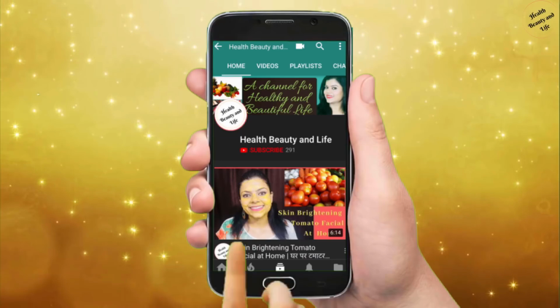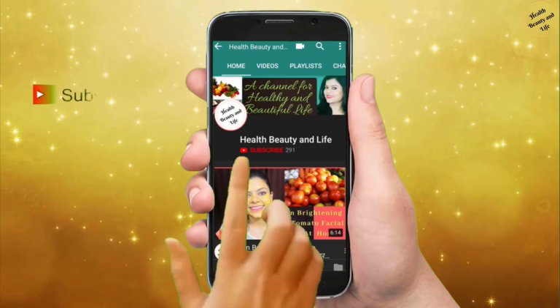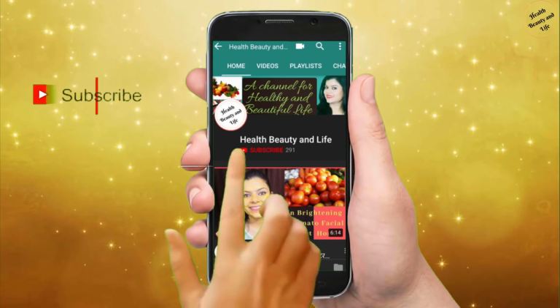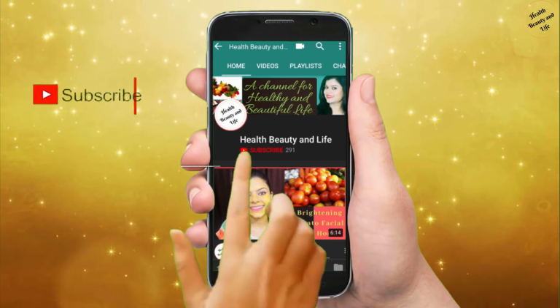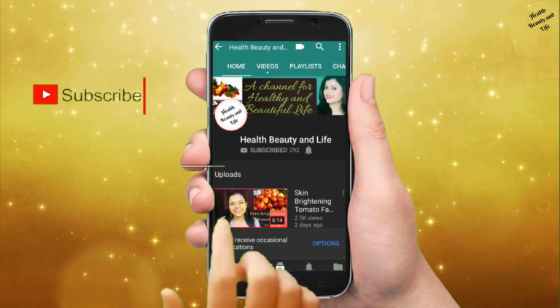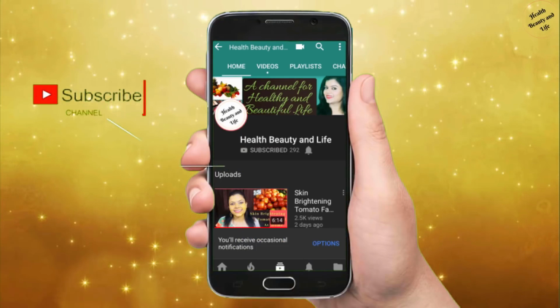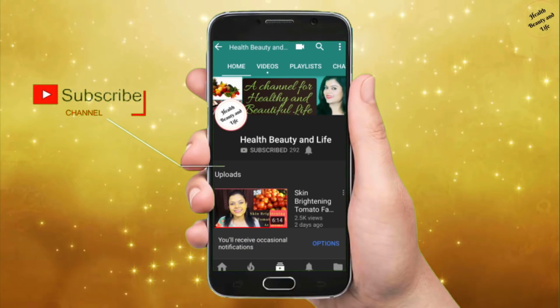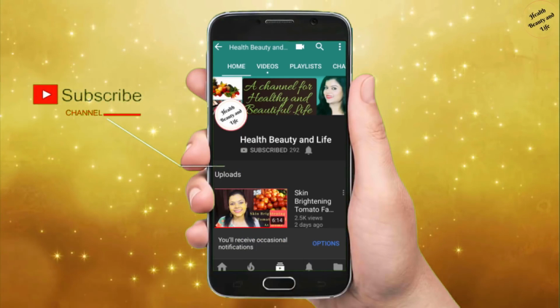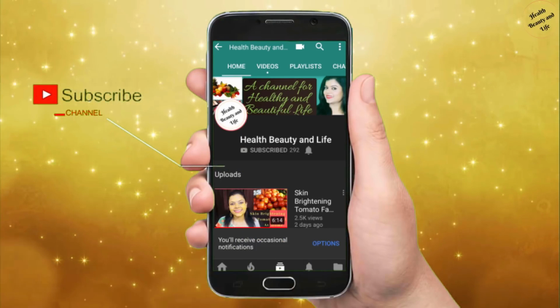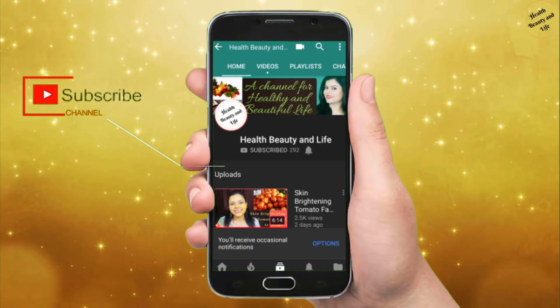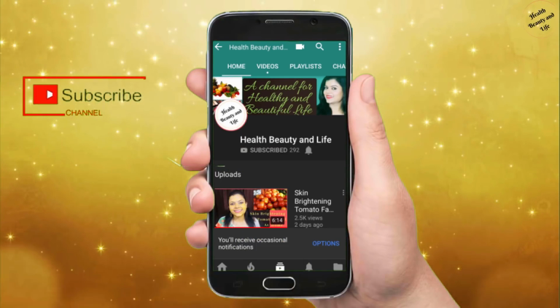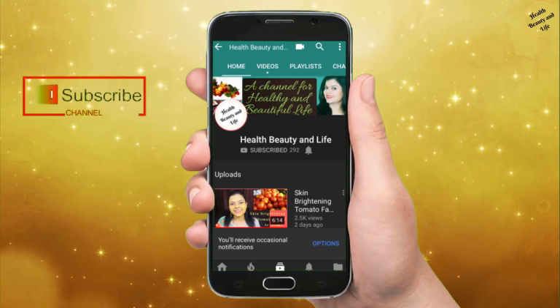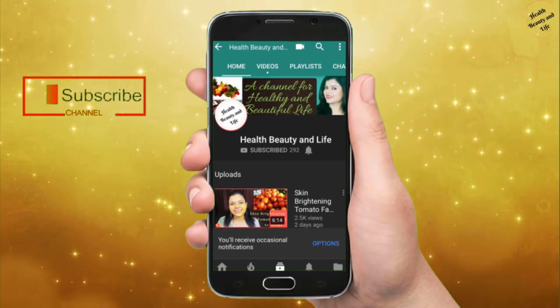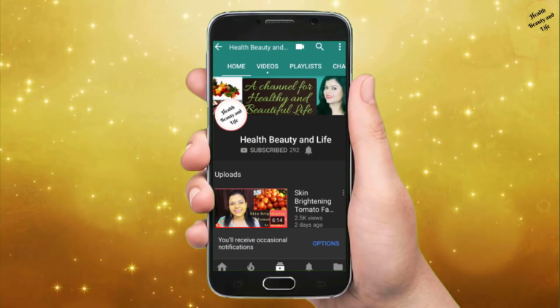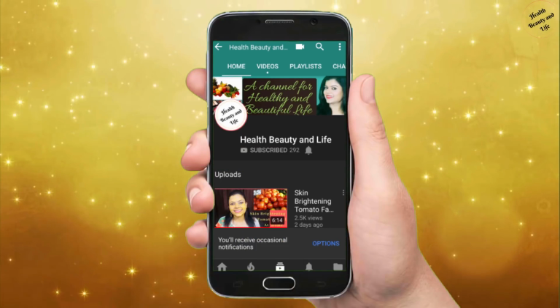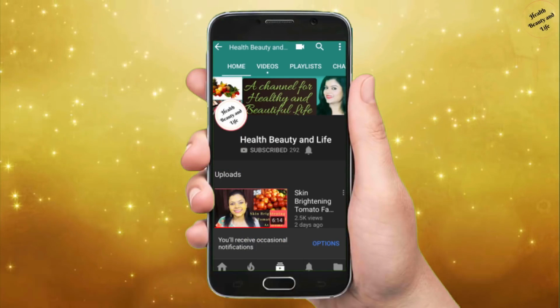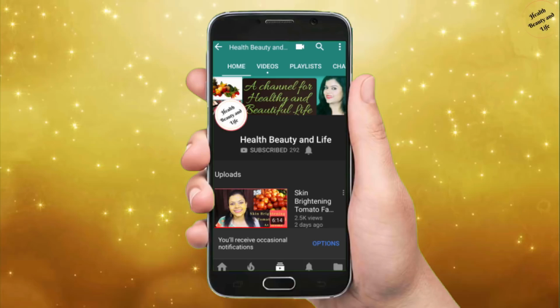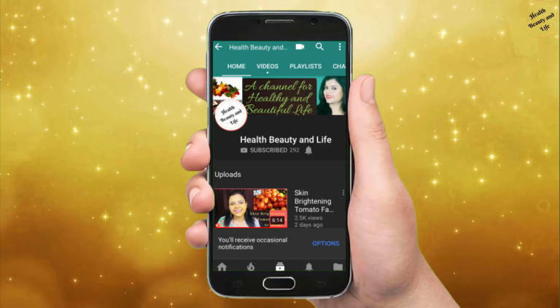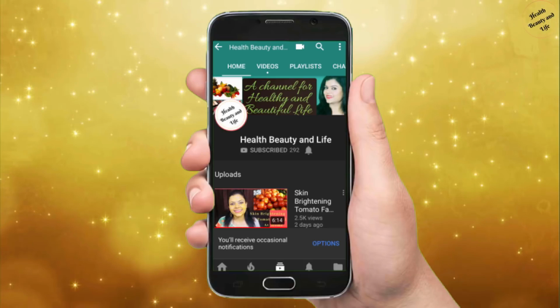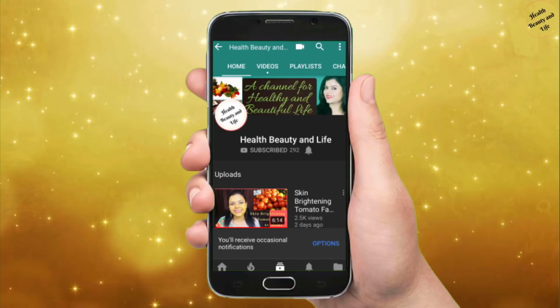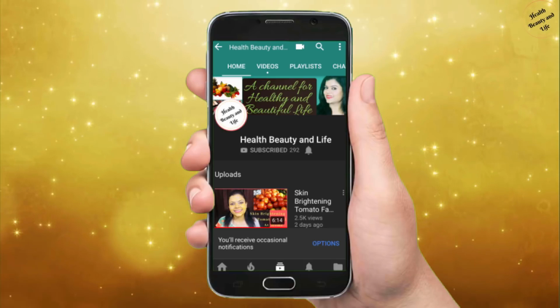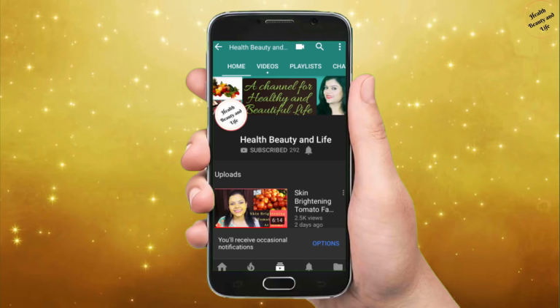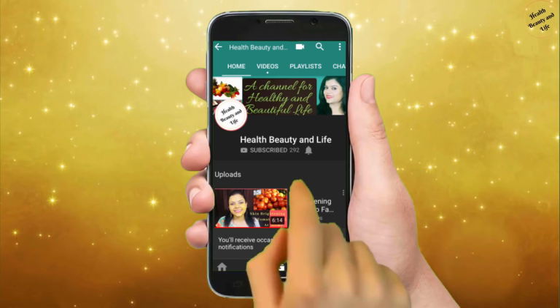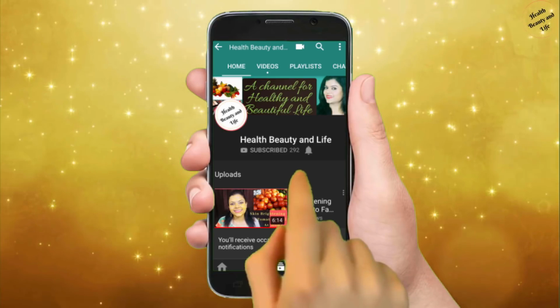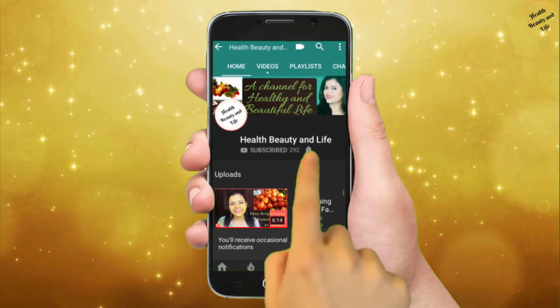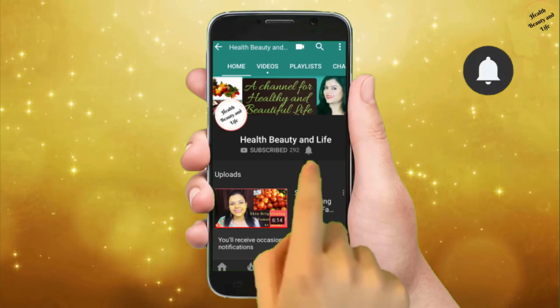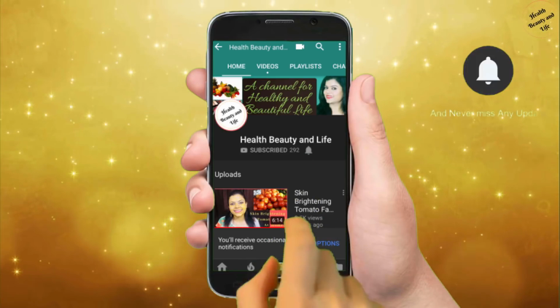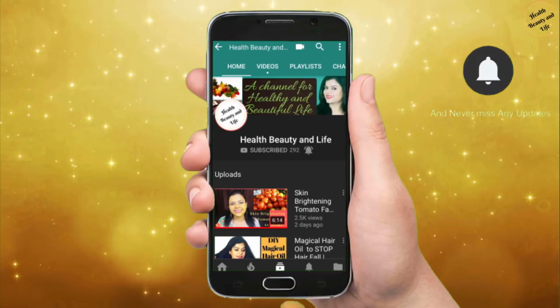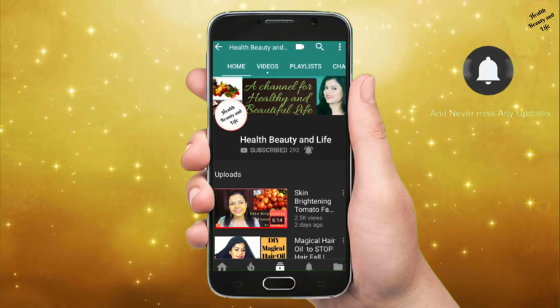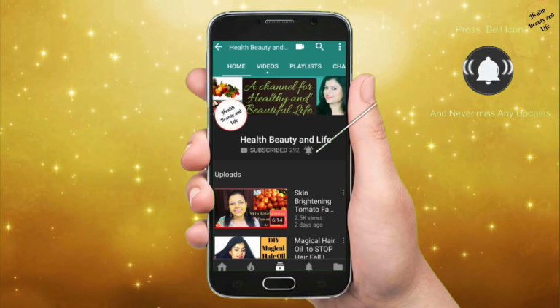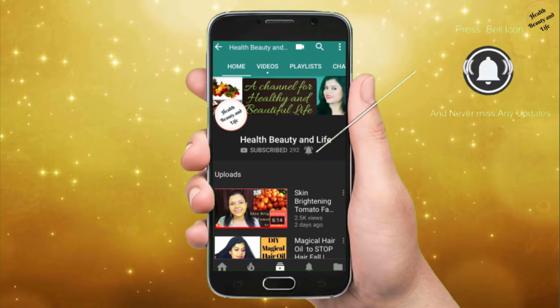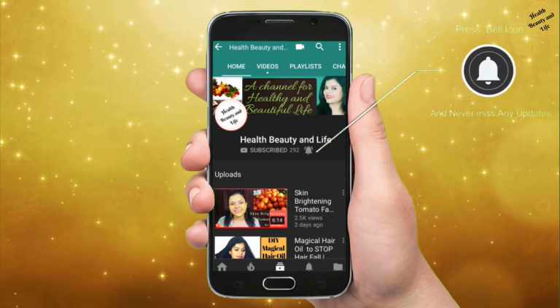Subscribe to the Health, Beauty and Life channel and press the bell icon to see the latest beauty and health related videos.